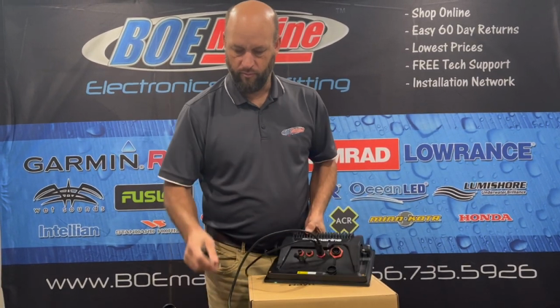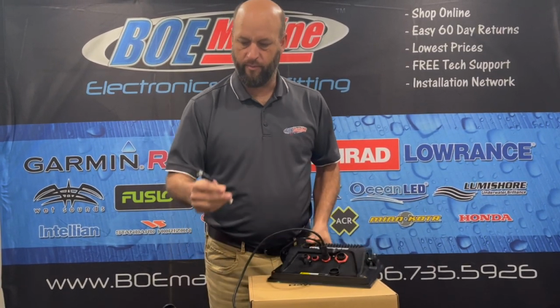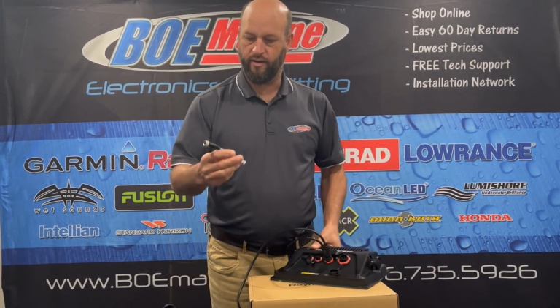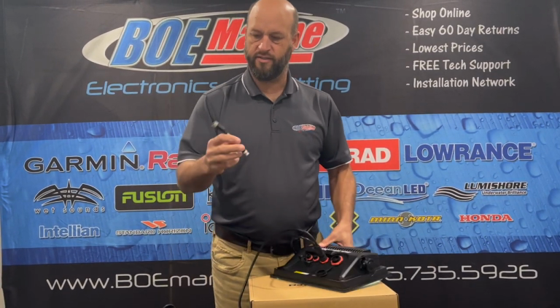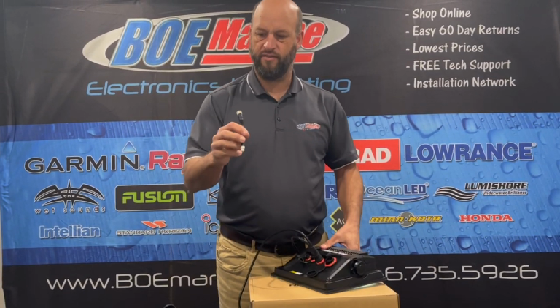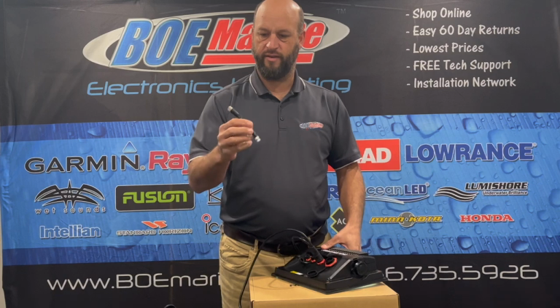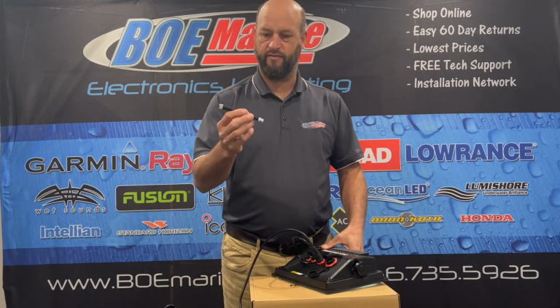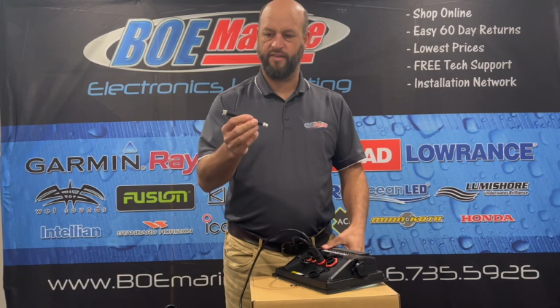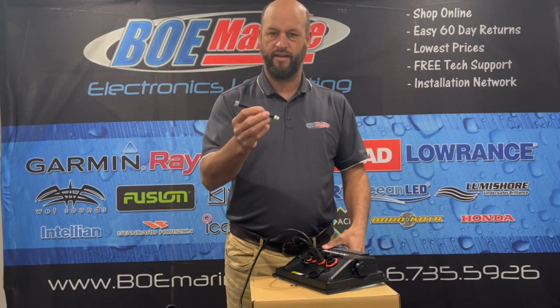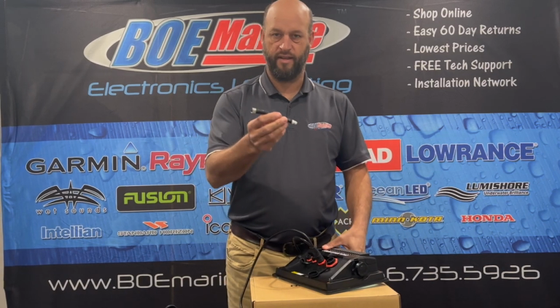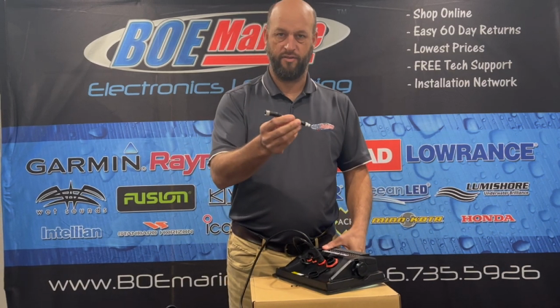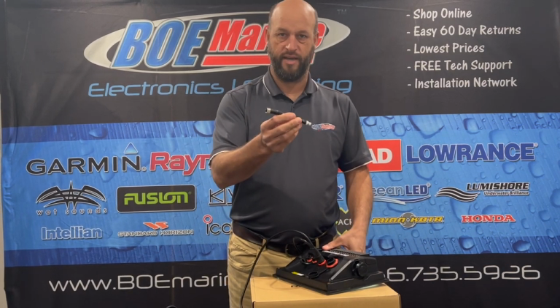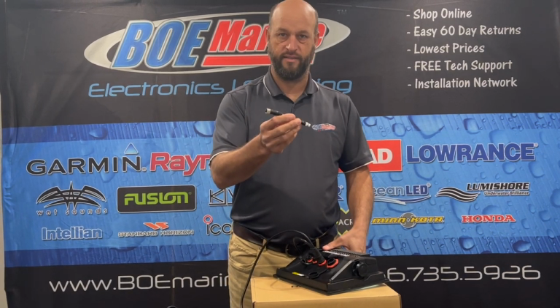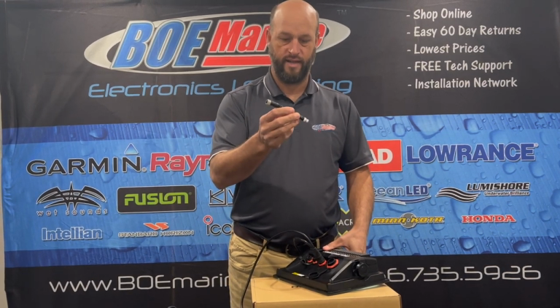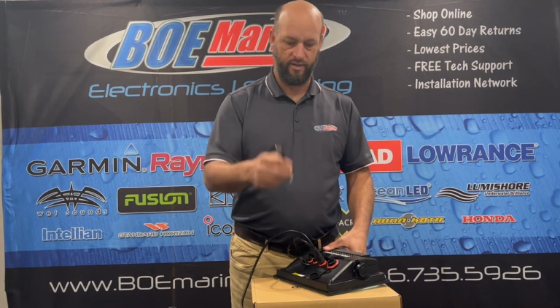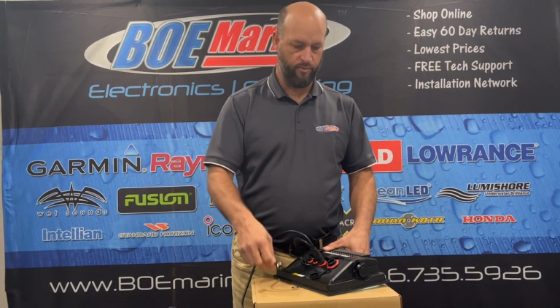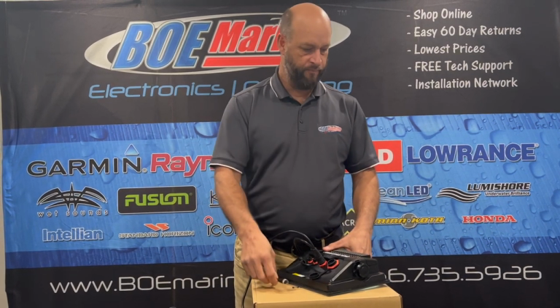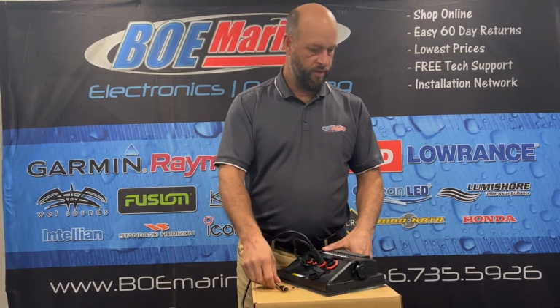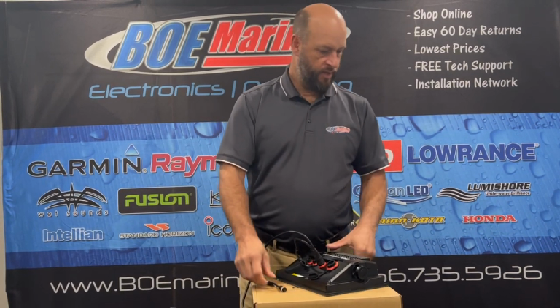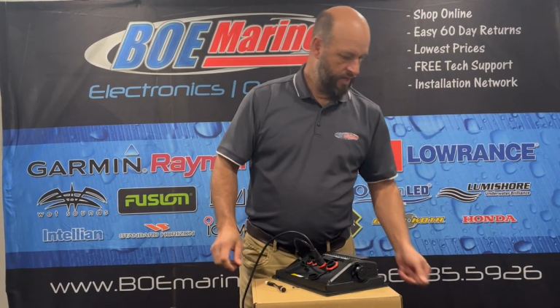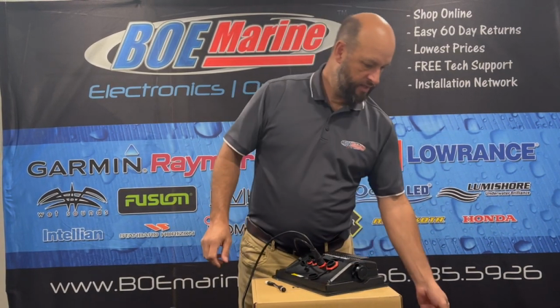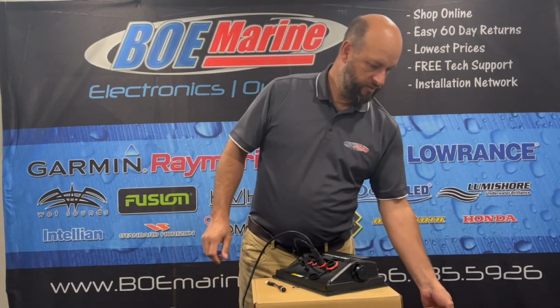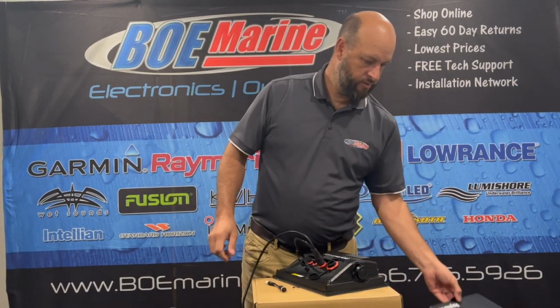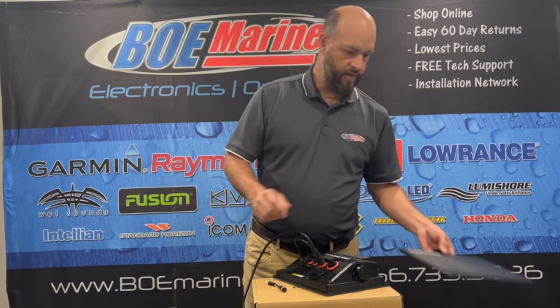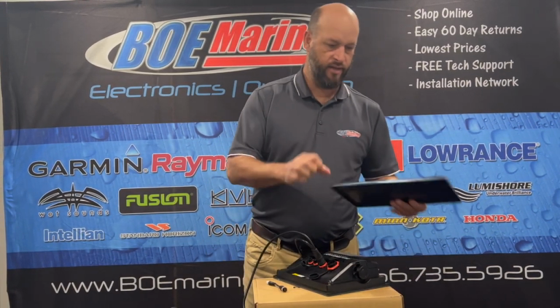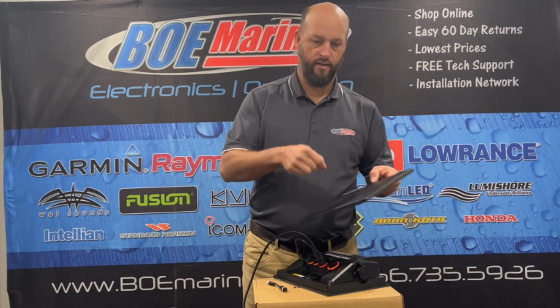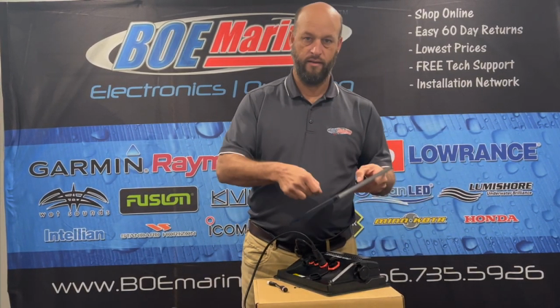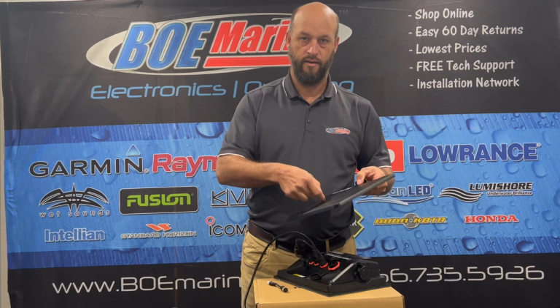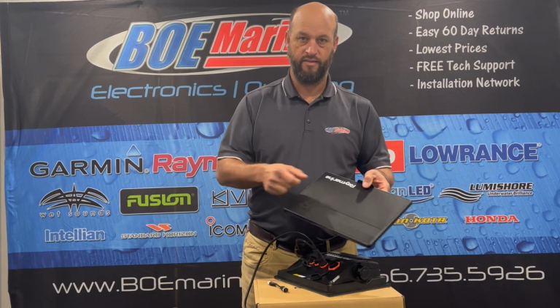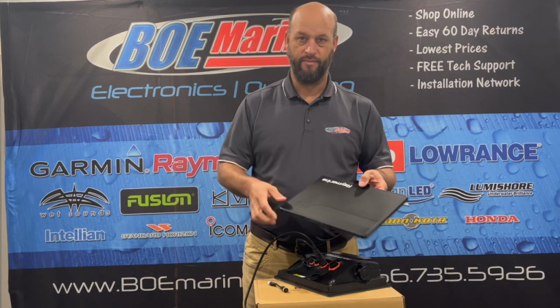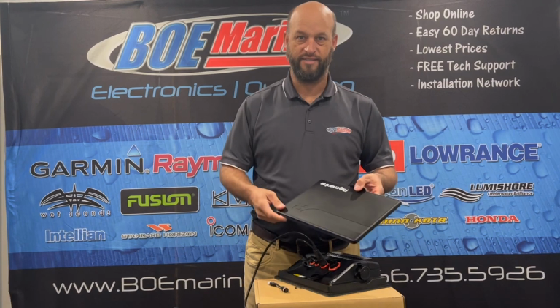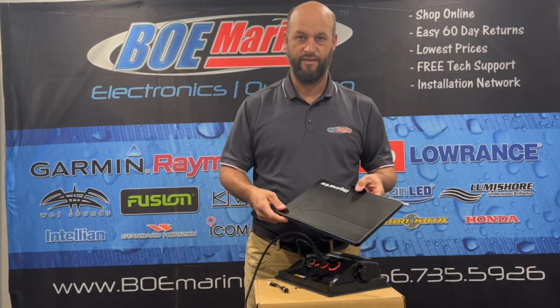Raymarine also gives you a DeviceNet to NMEA 2000 adapter cable, and they give you a solid plastic cover.